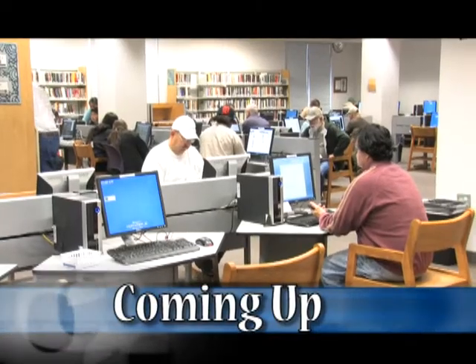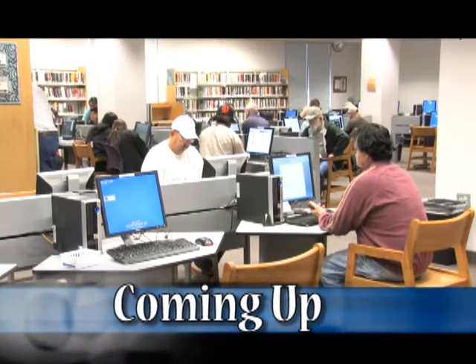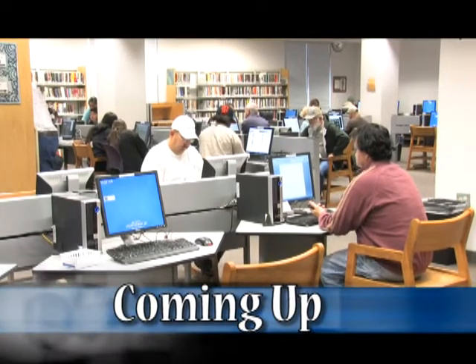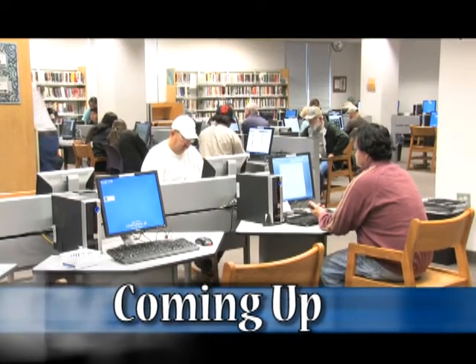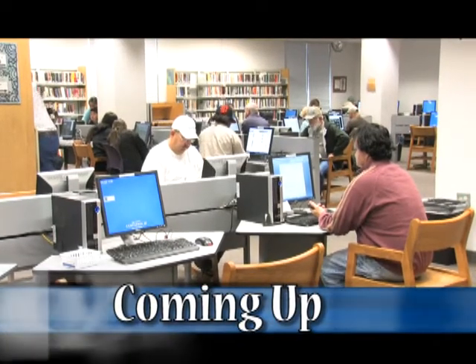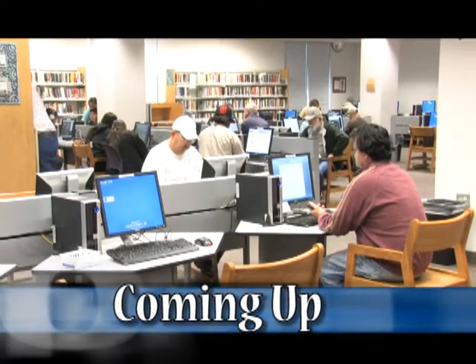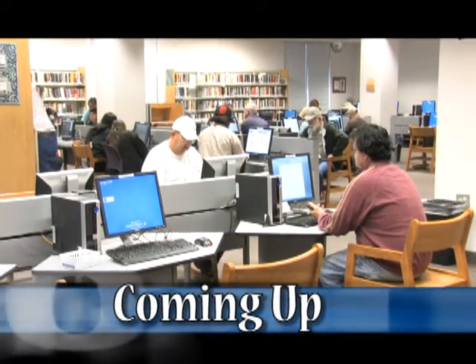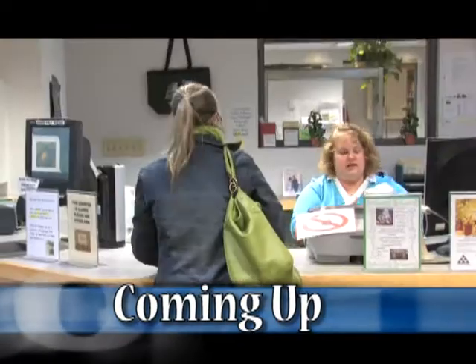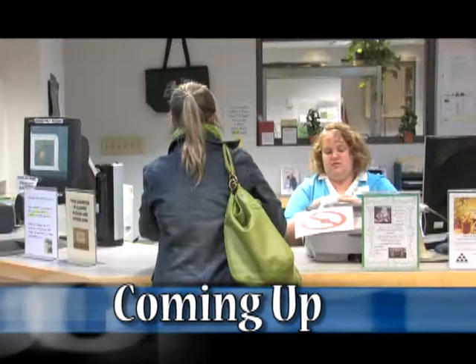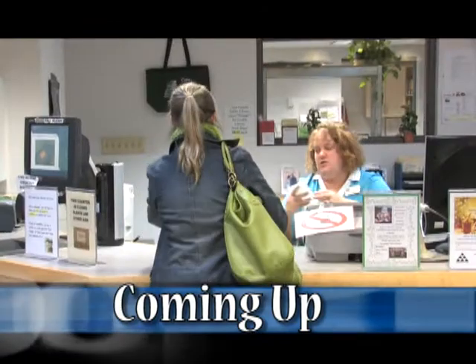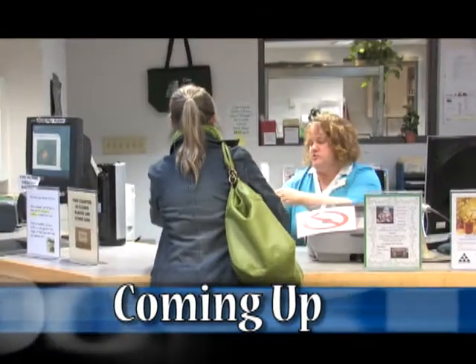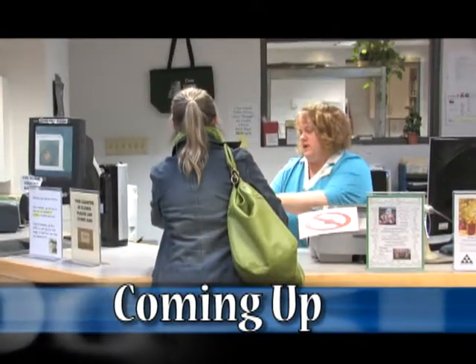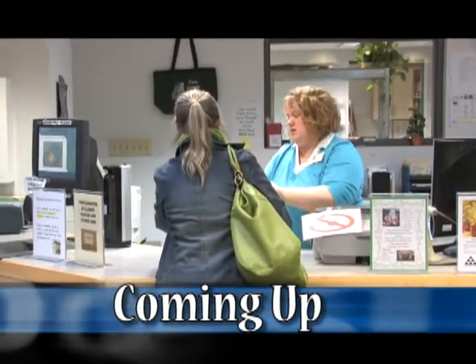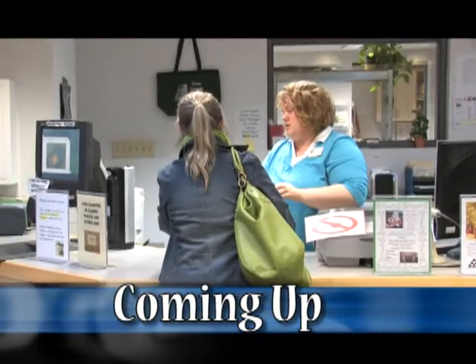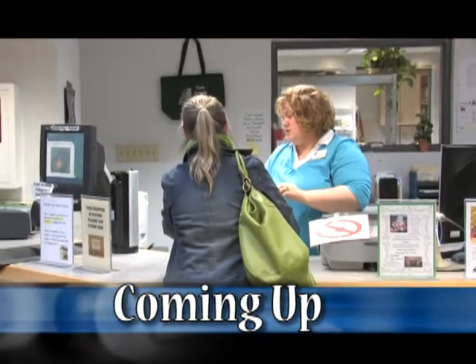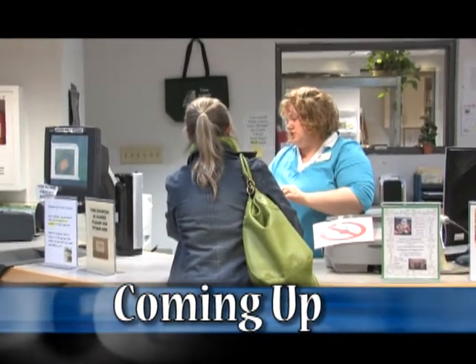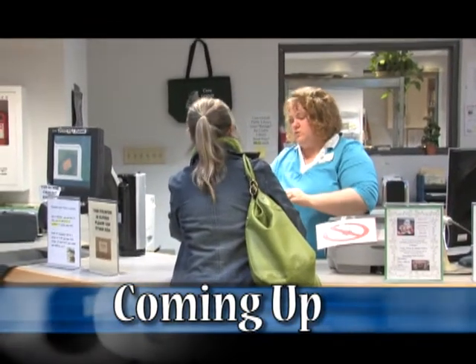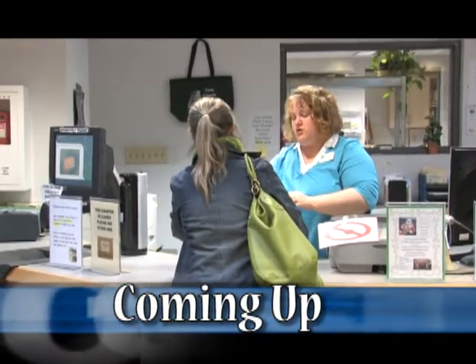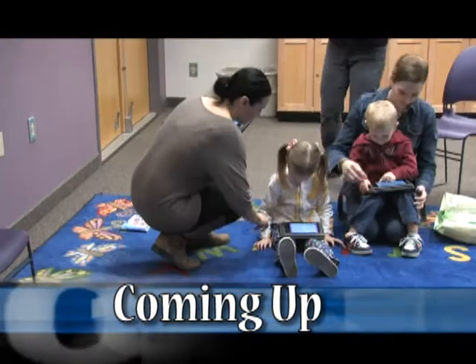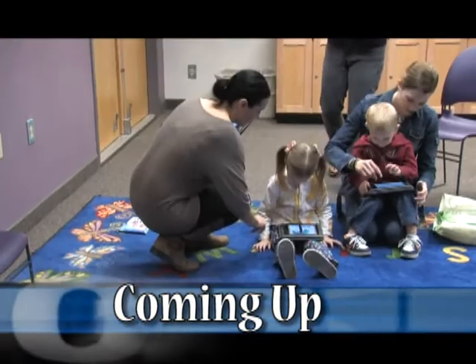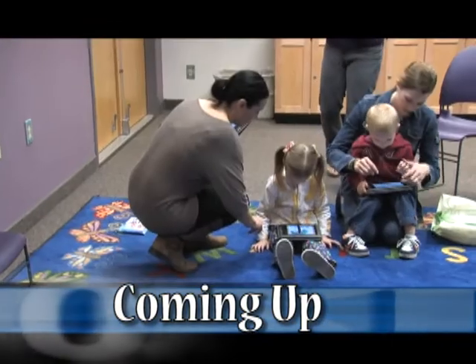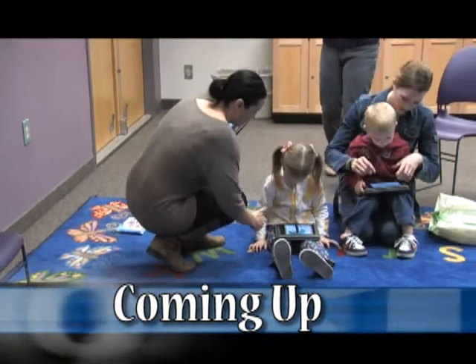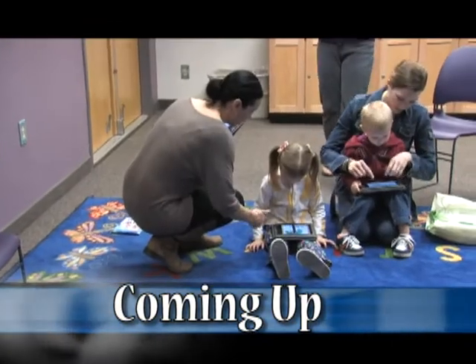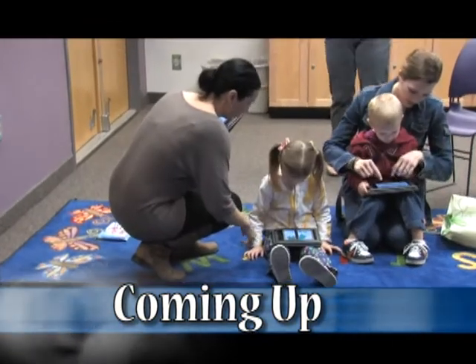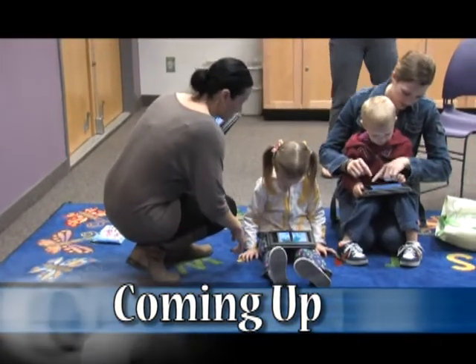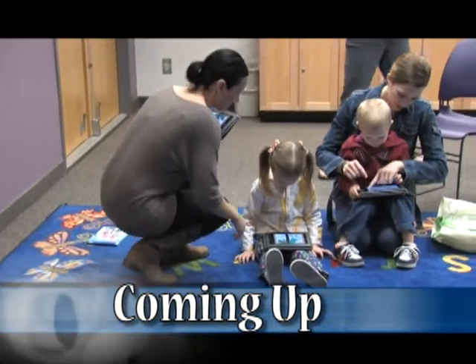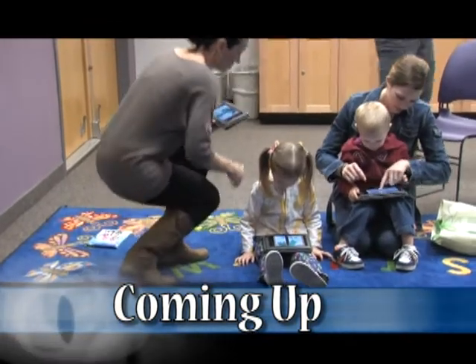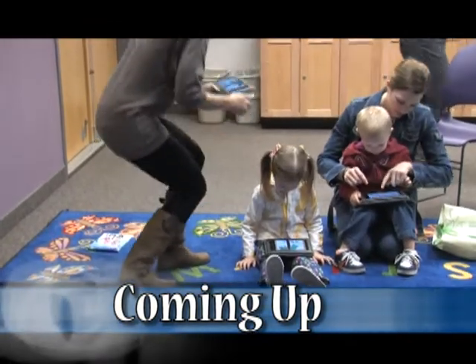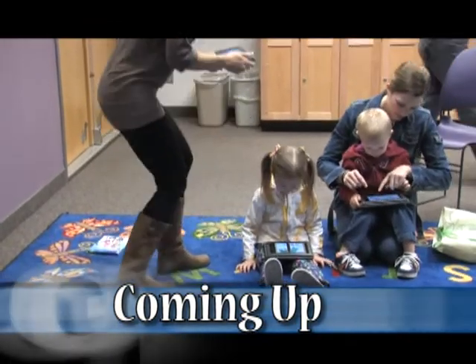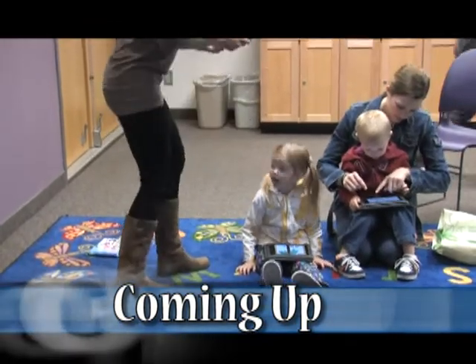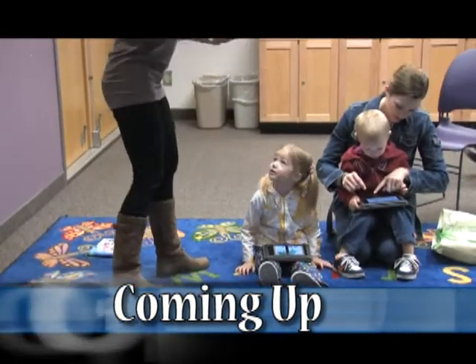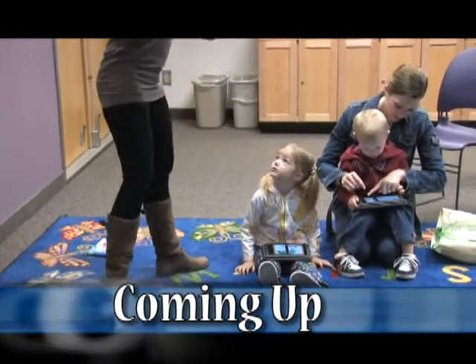It's time for a short break. When we come back, we'll learn more about the services provided by the Casa Grande Public Library. Stay tuned.